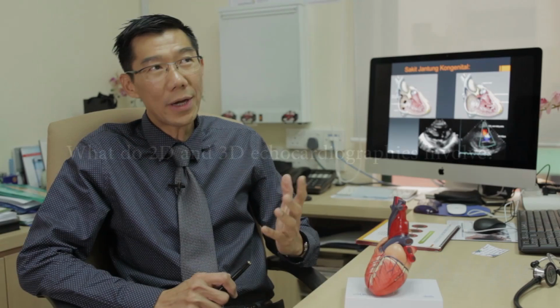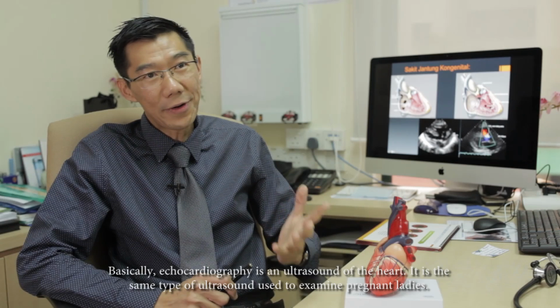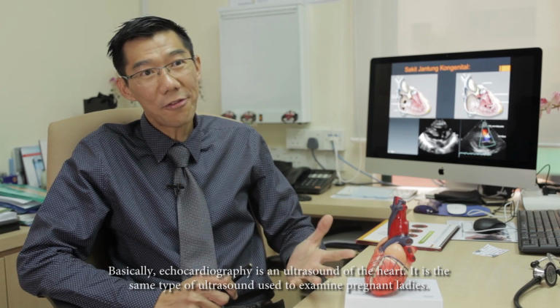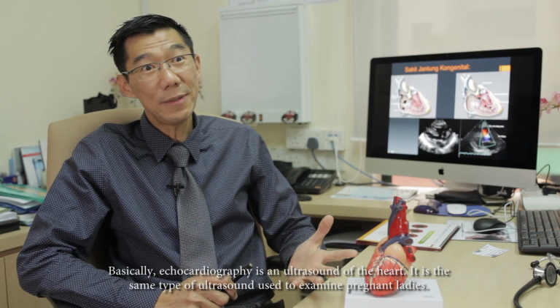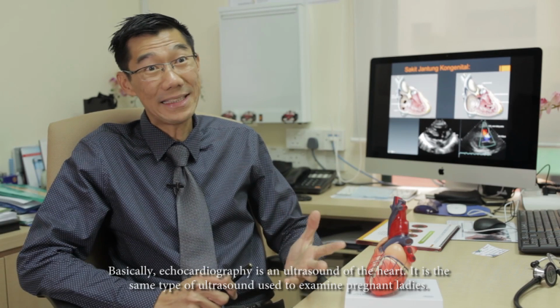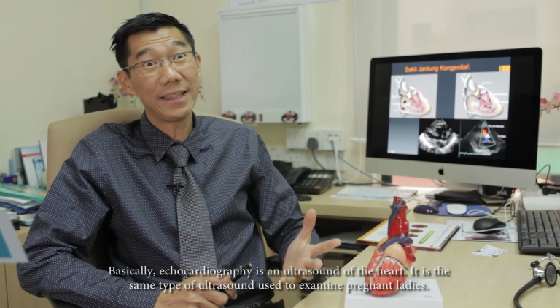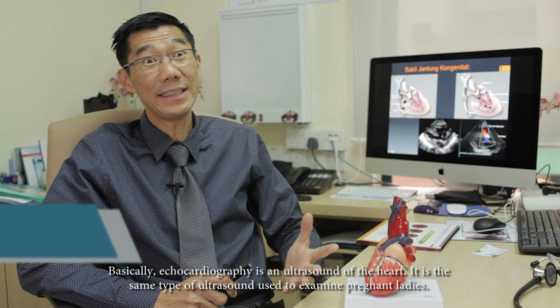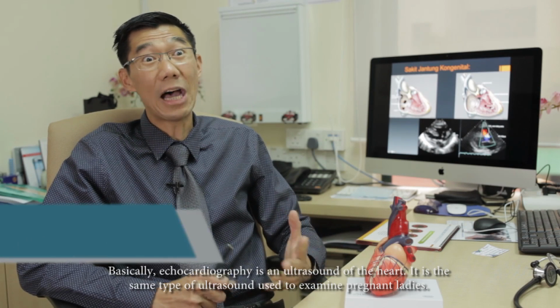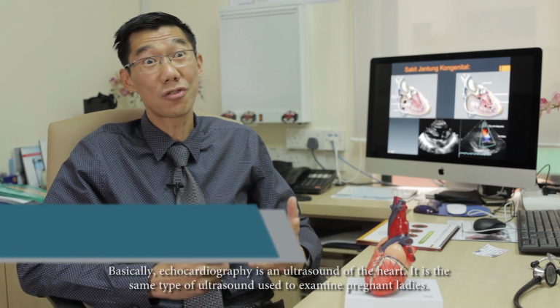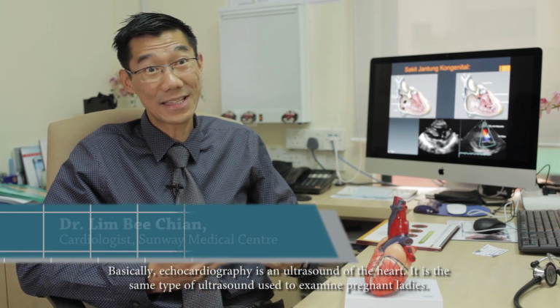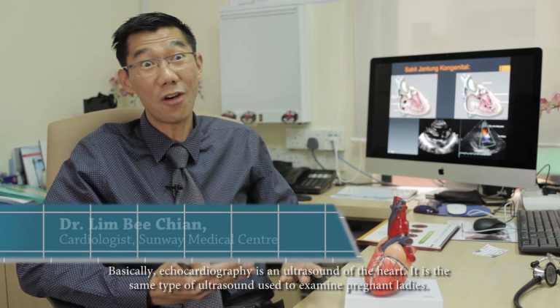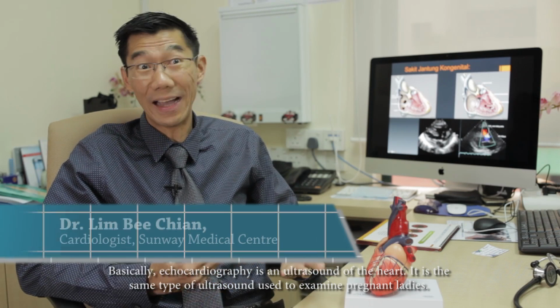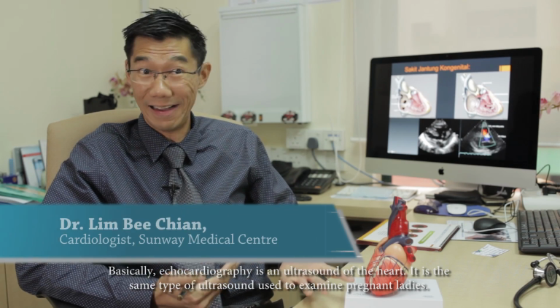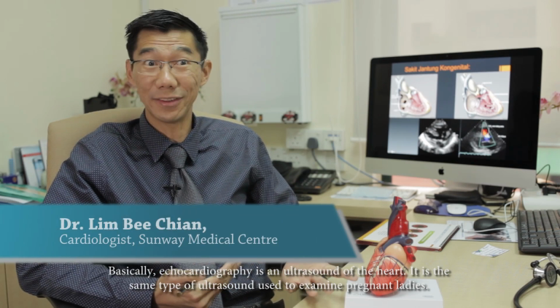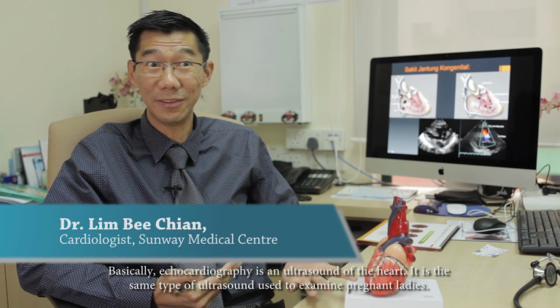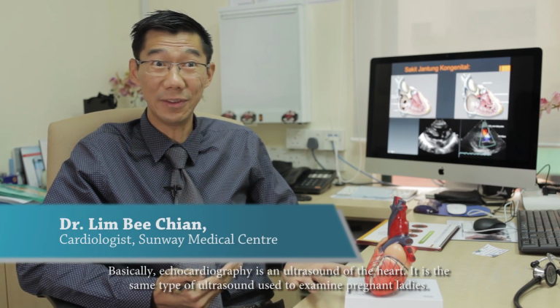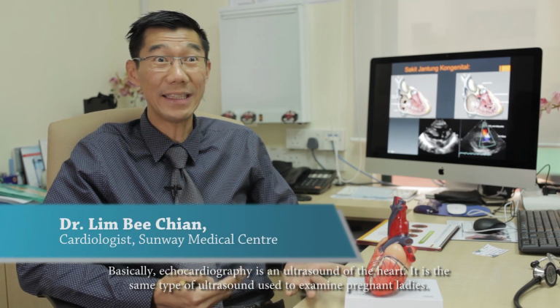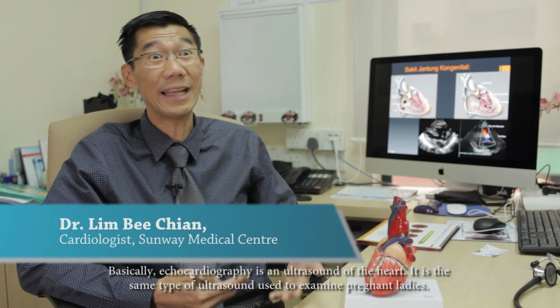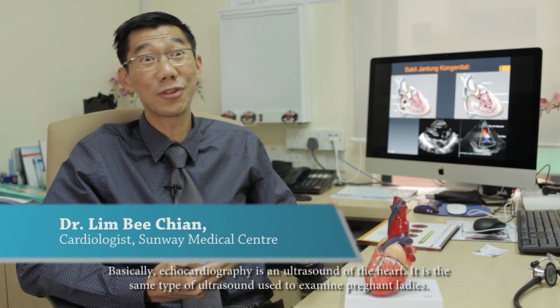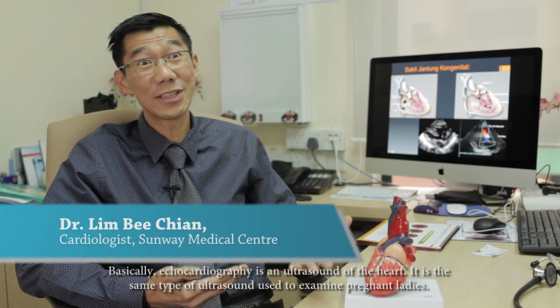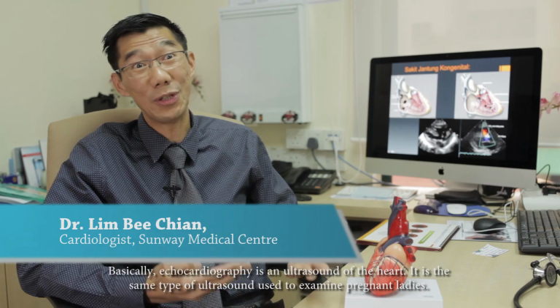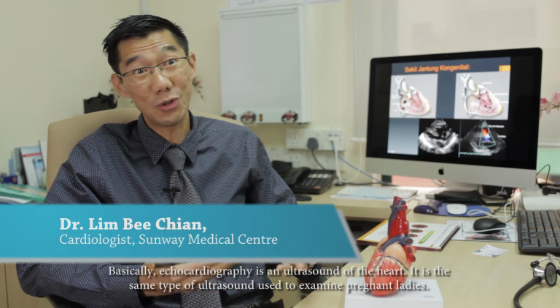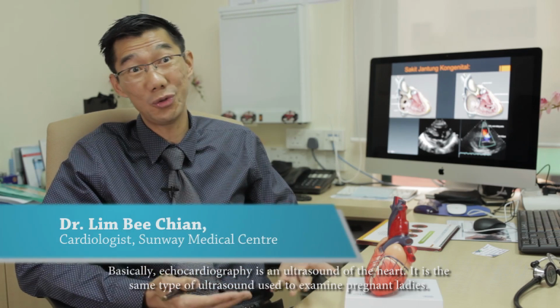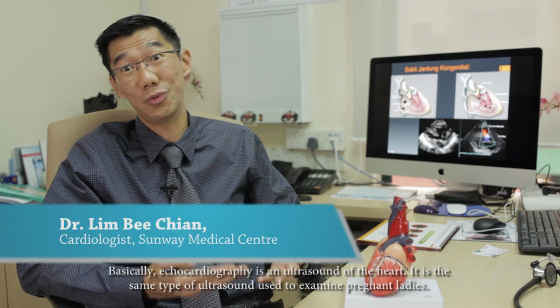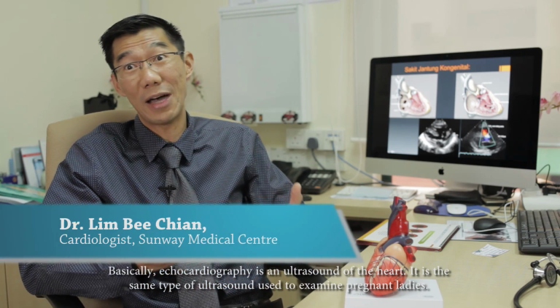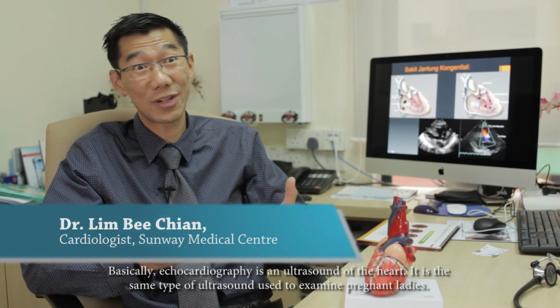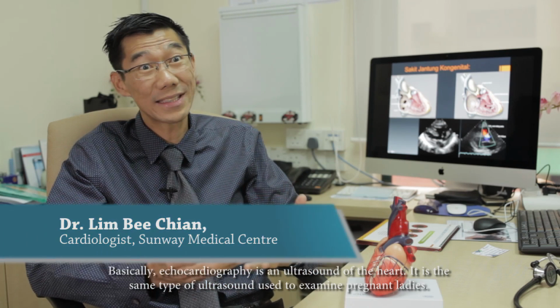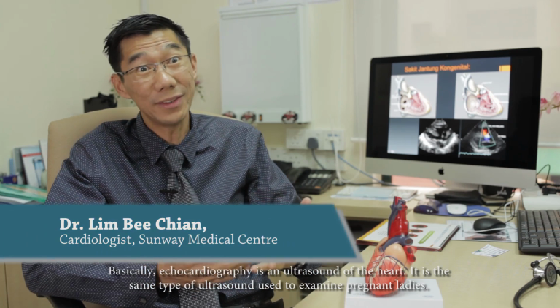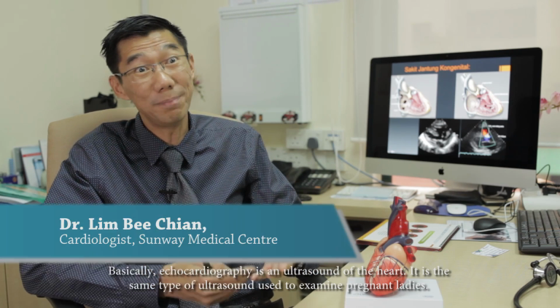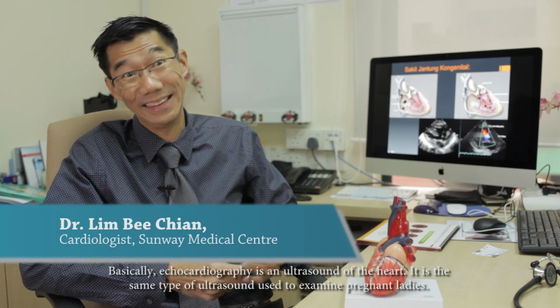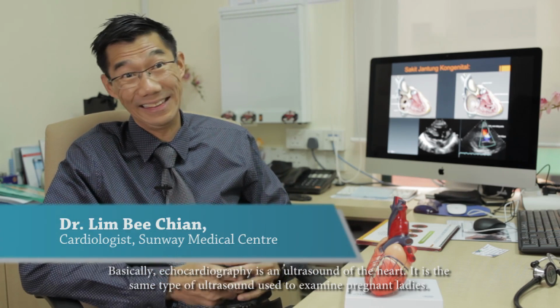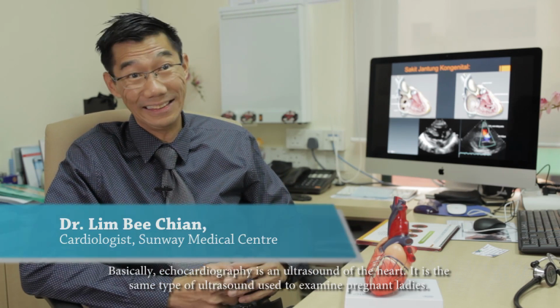Echocardiography basically is ultrasound of the heart. It's like the ultrasound we use to ultrasound a pregnant lady.